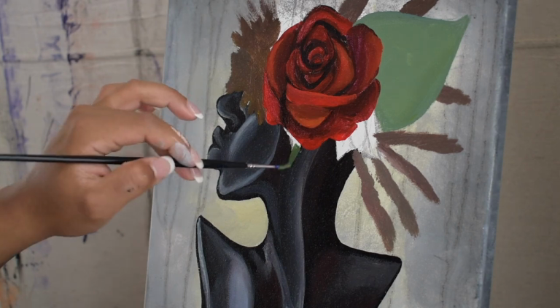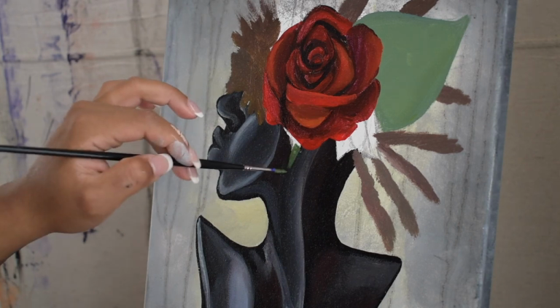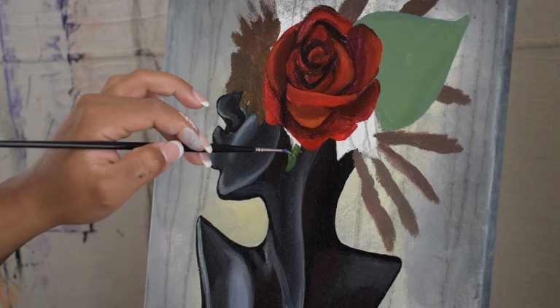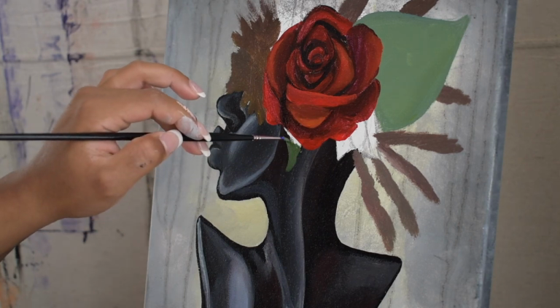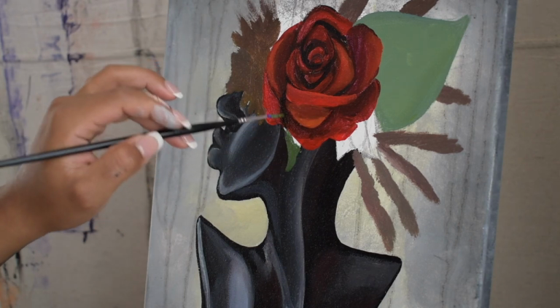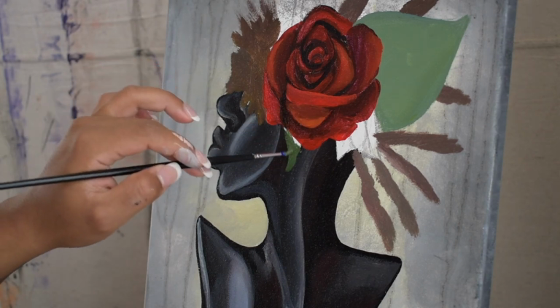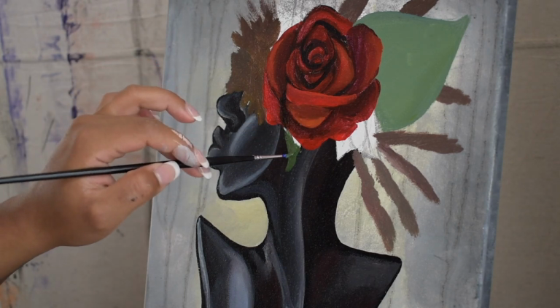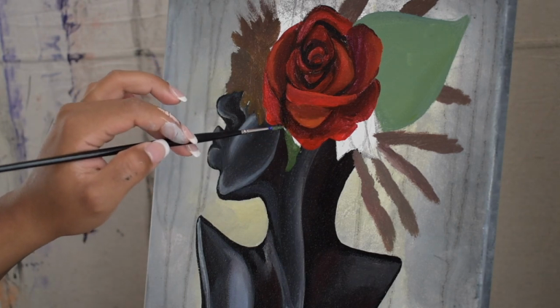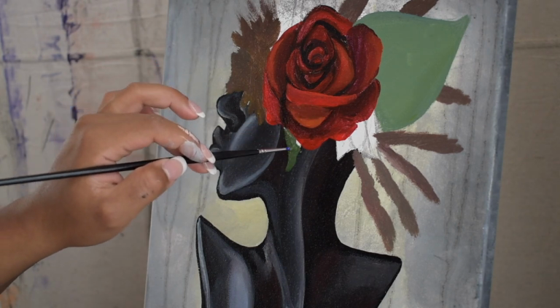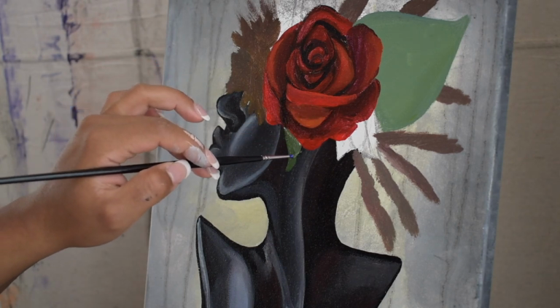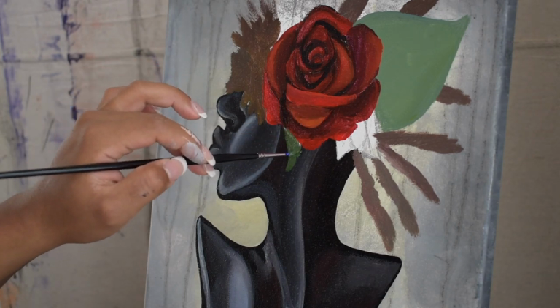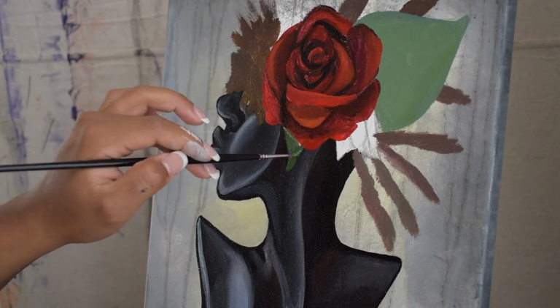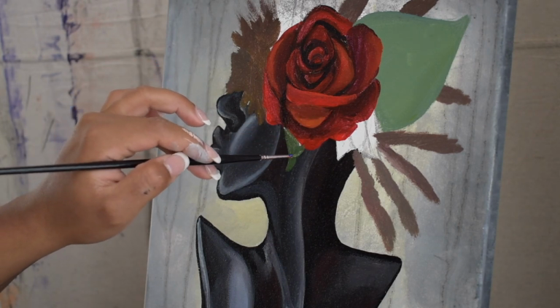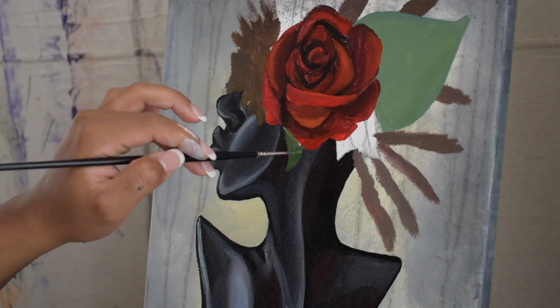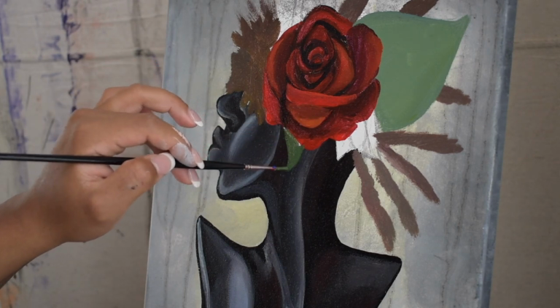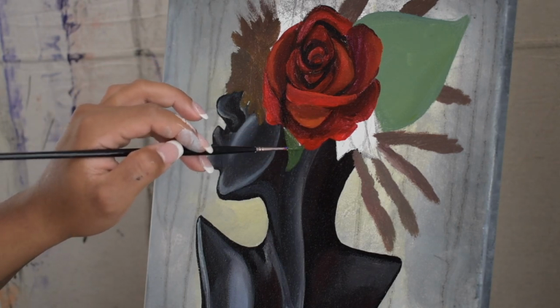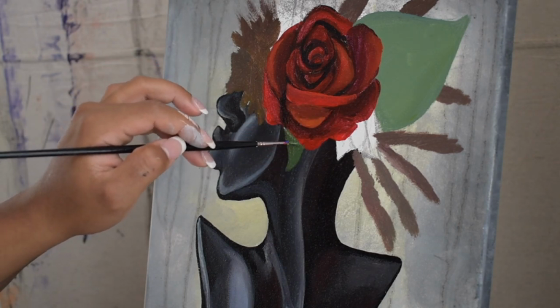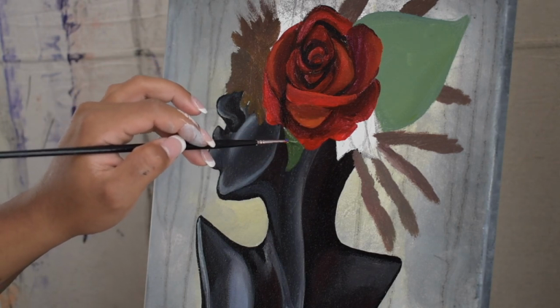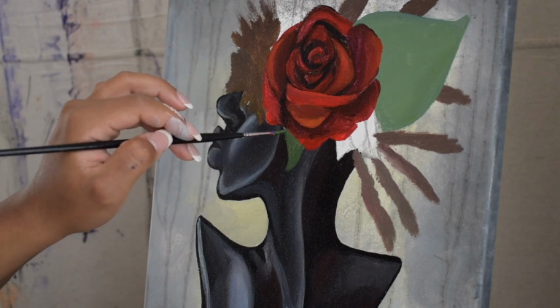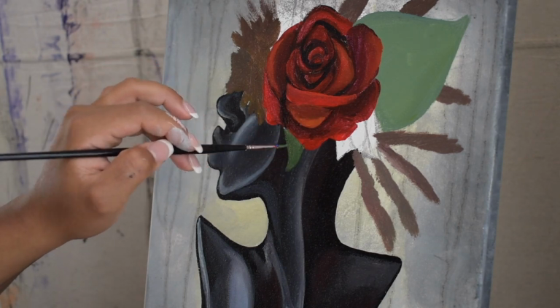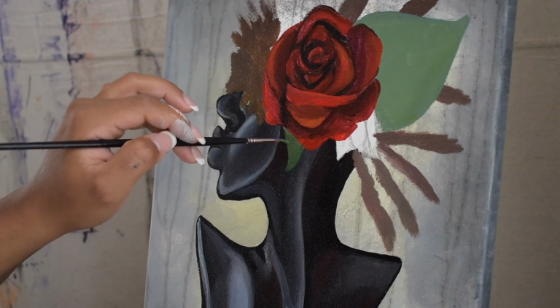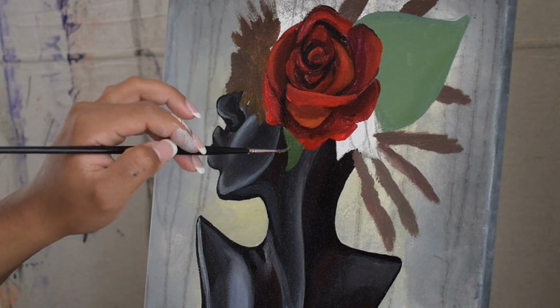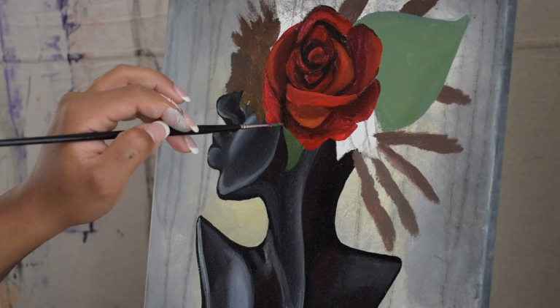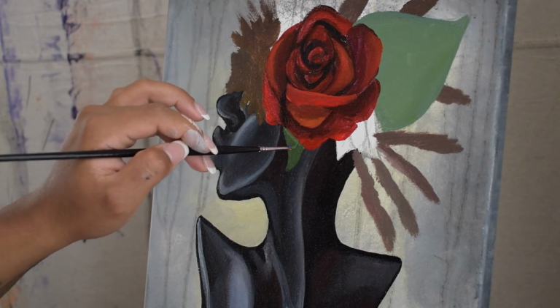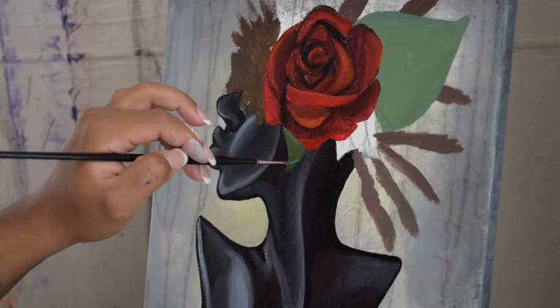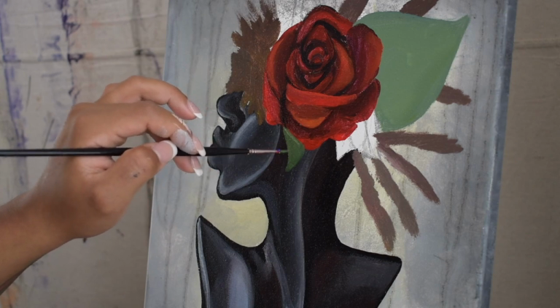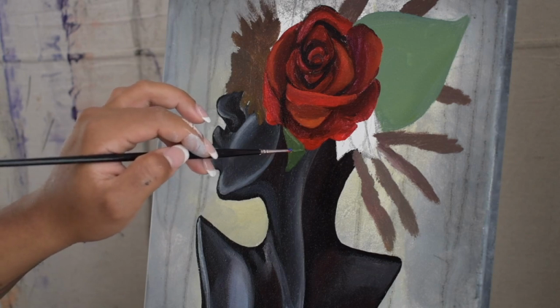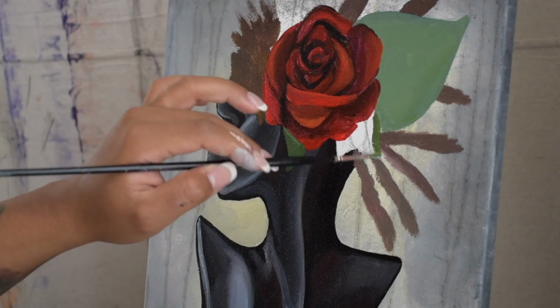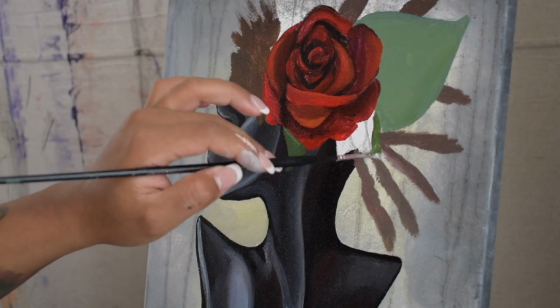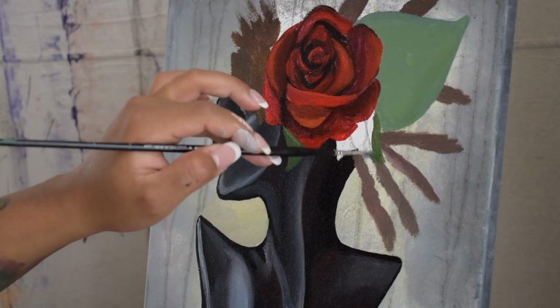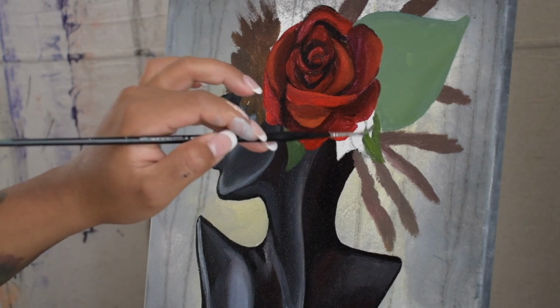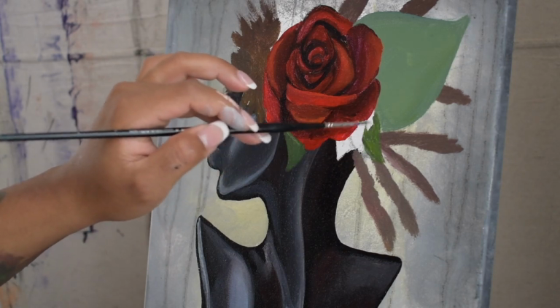Here I just mixed blue and yellow to create this earthy green for the first layer of the leaves.